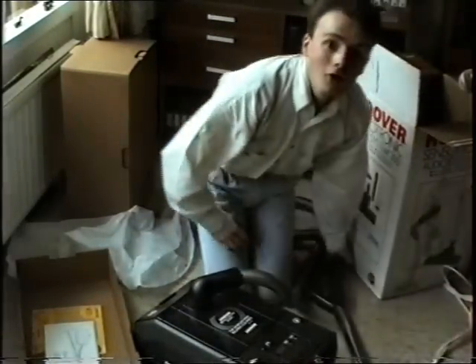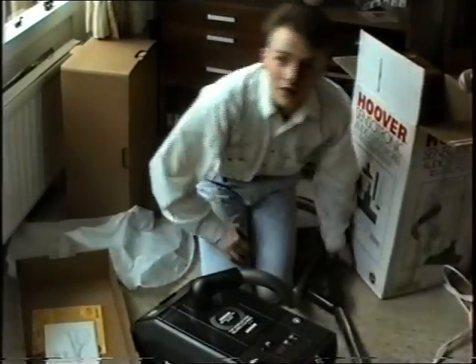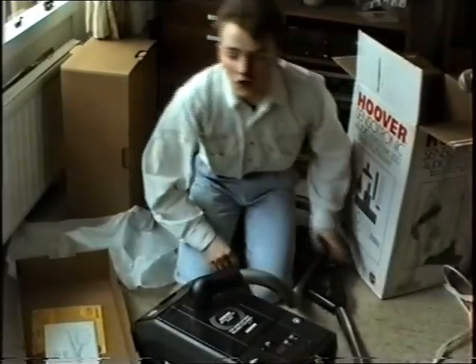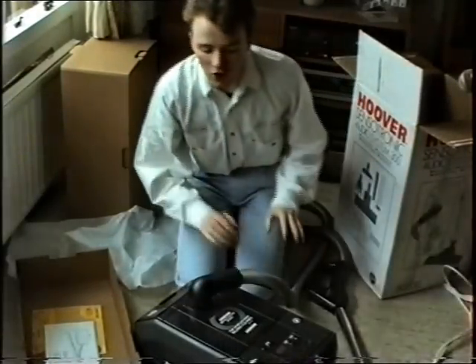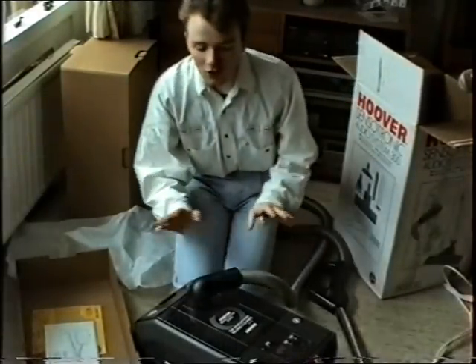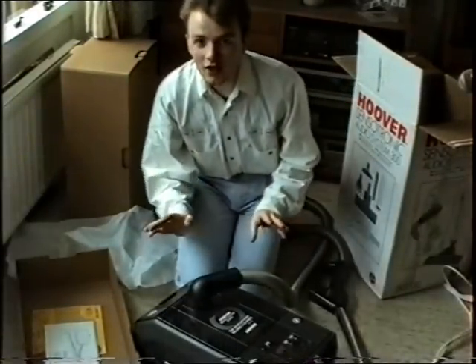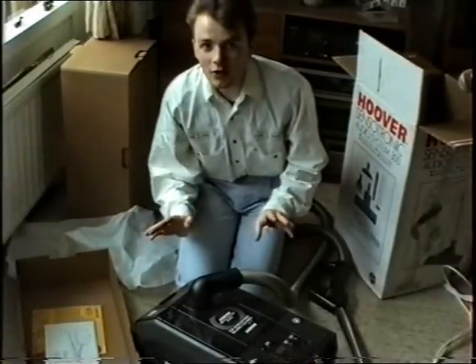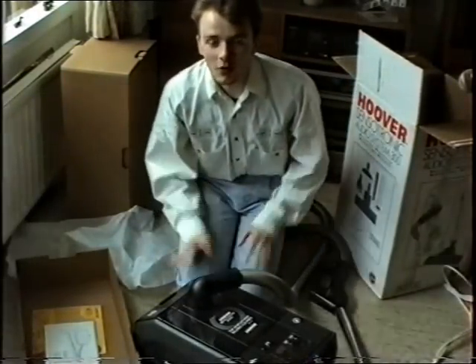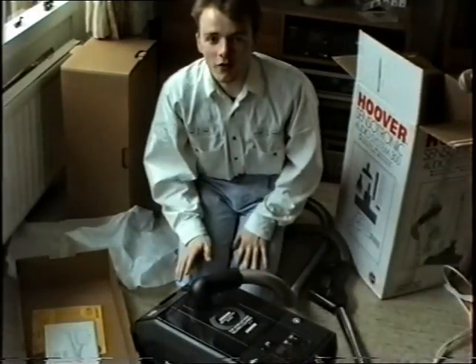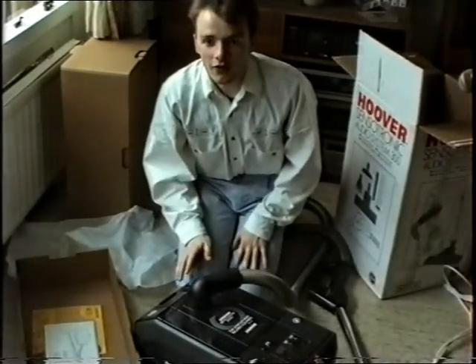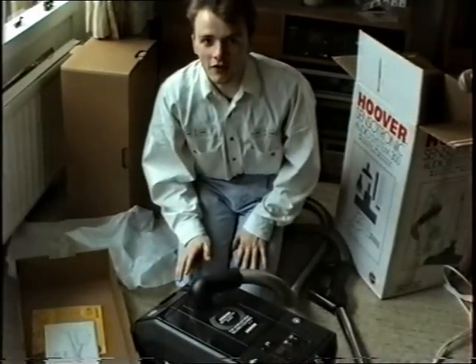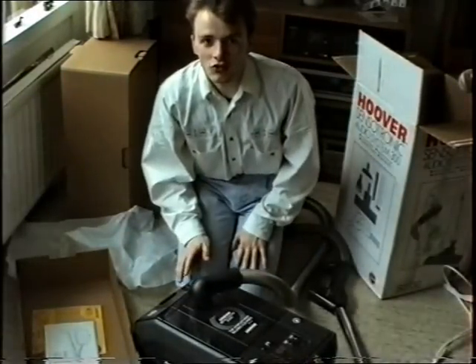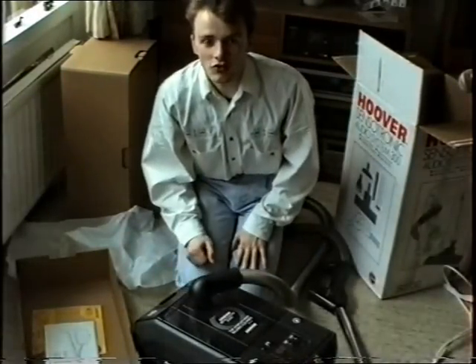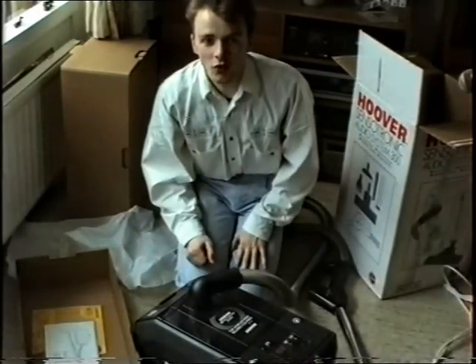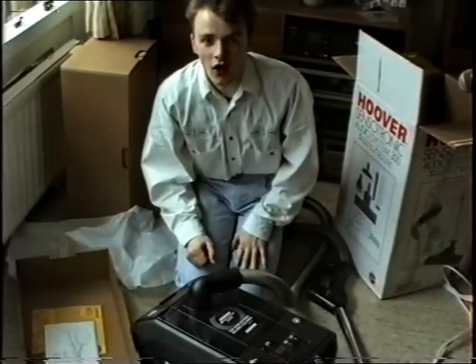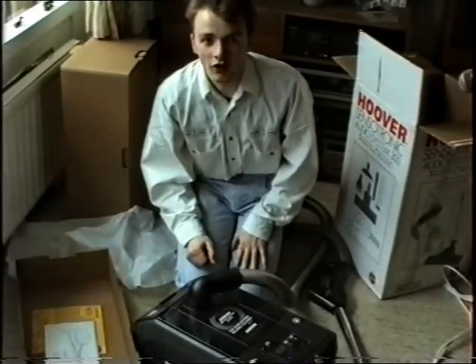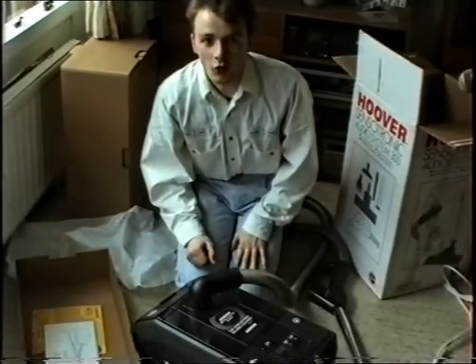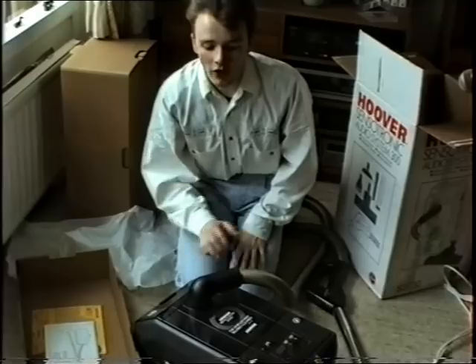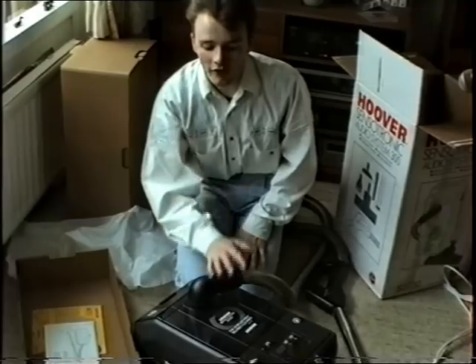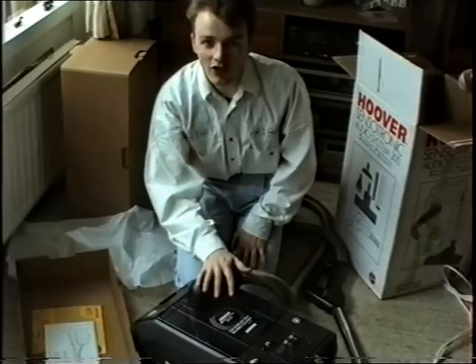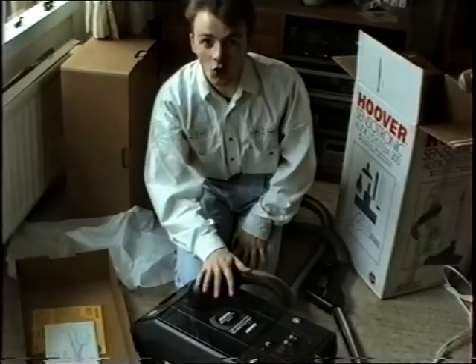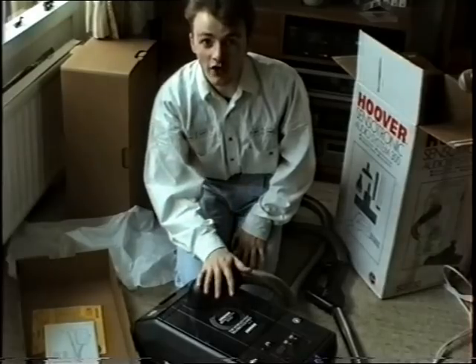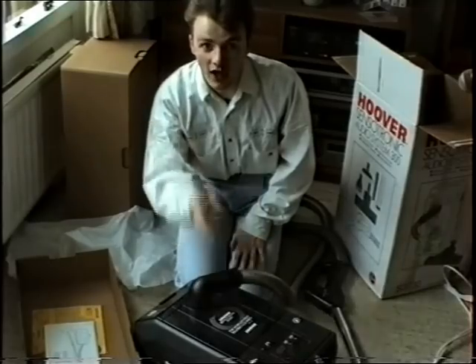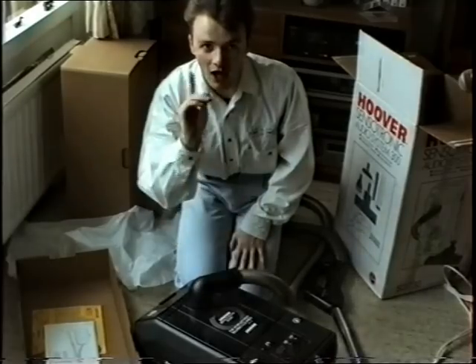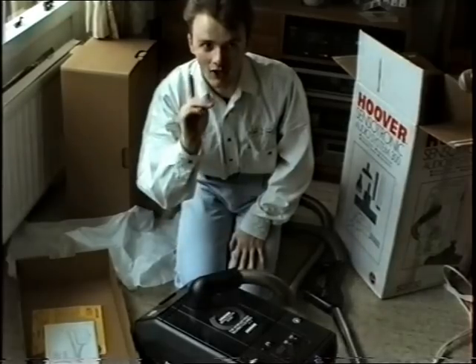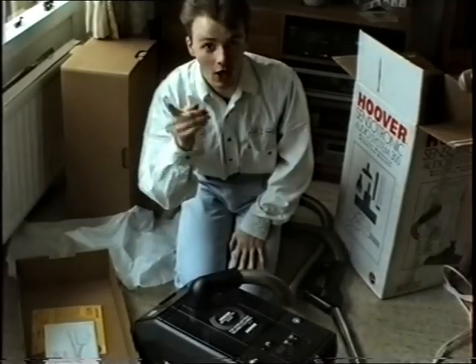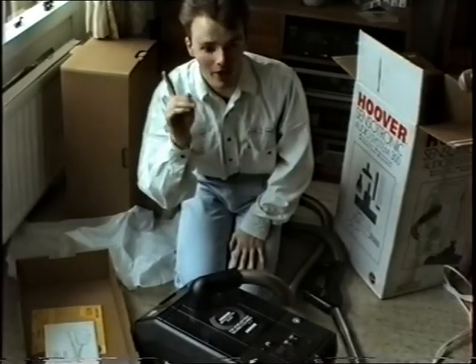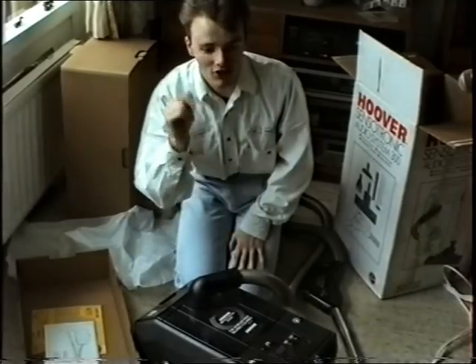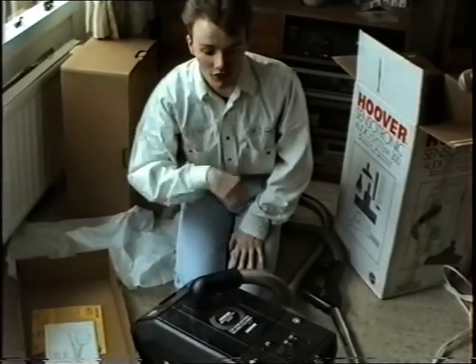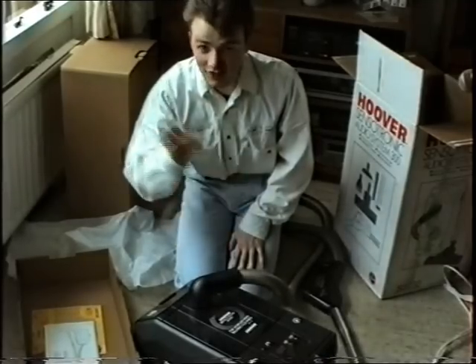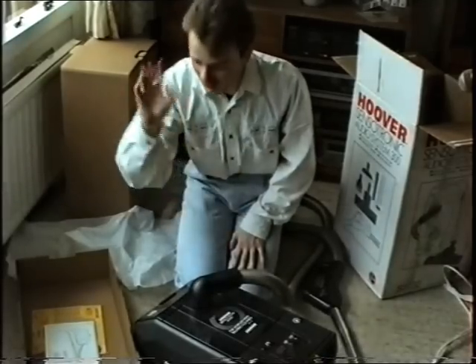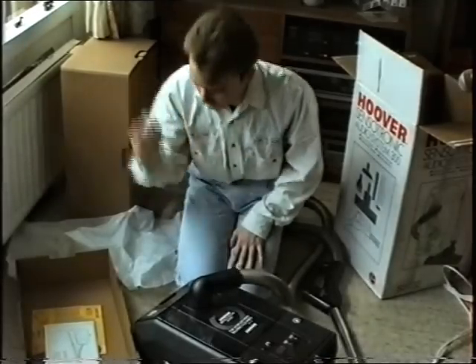Right then, Sue, I'm just going to have a little play with this, read the instruction book, and when I've got it talking, I'll come back to you. See you later. Thank you.